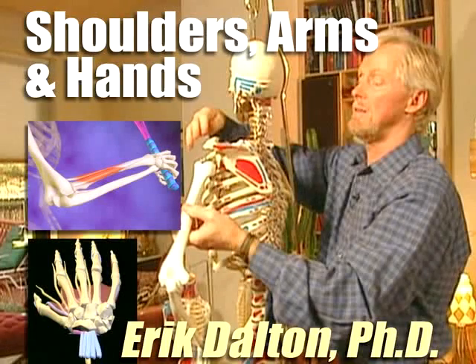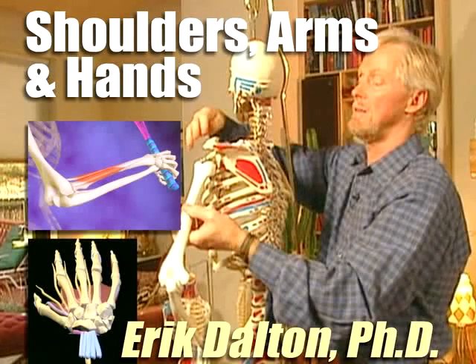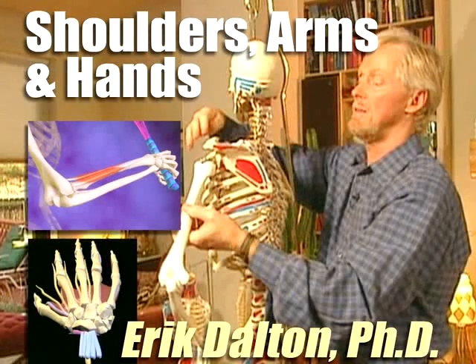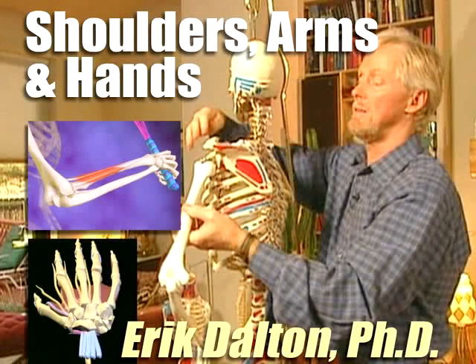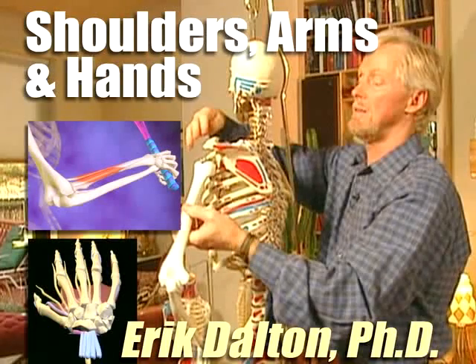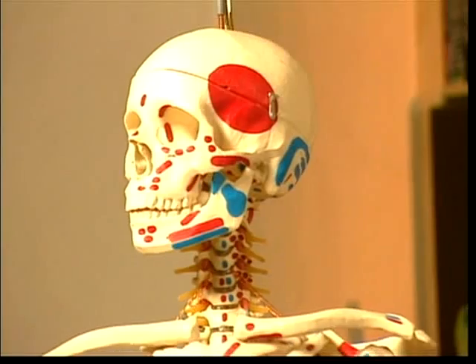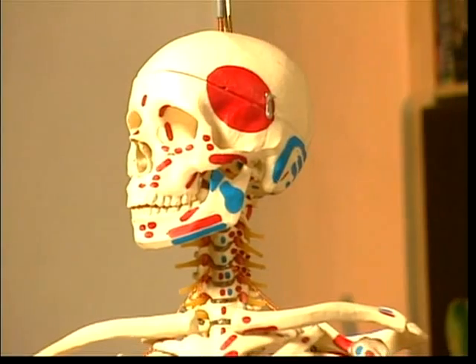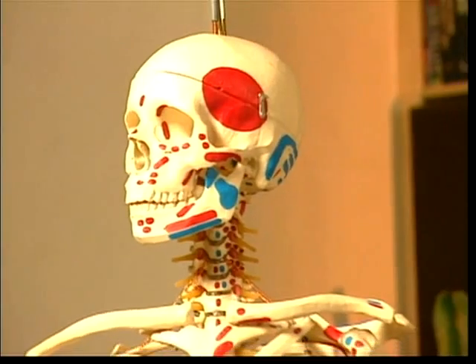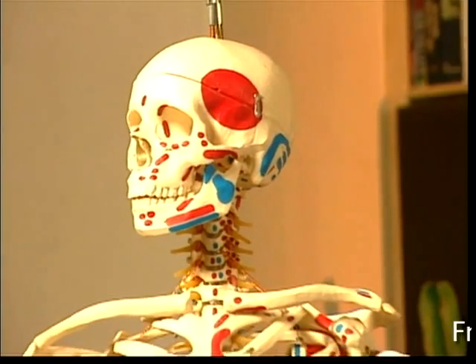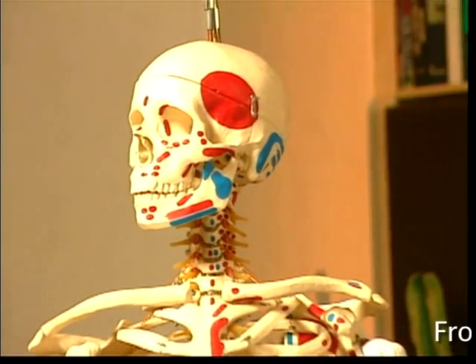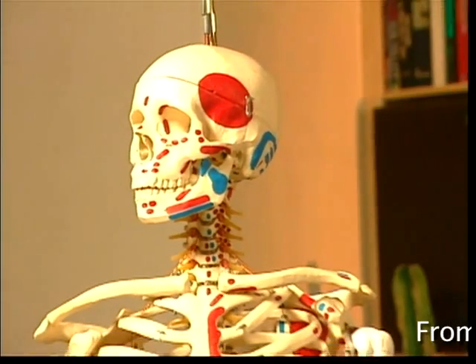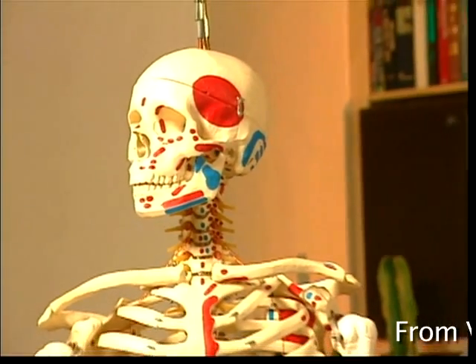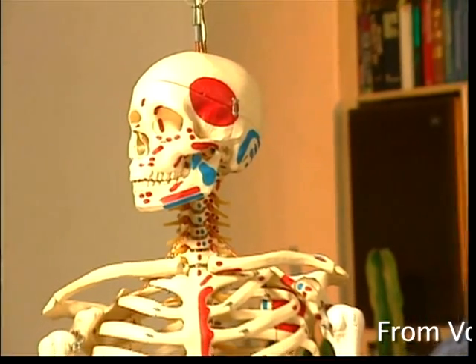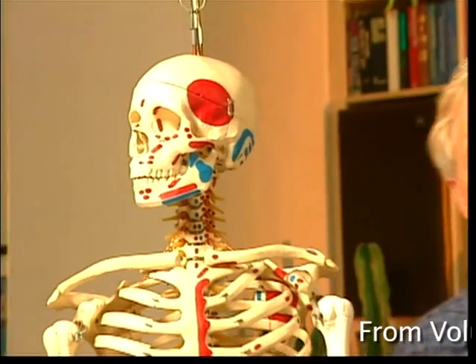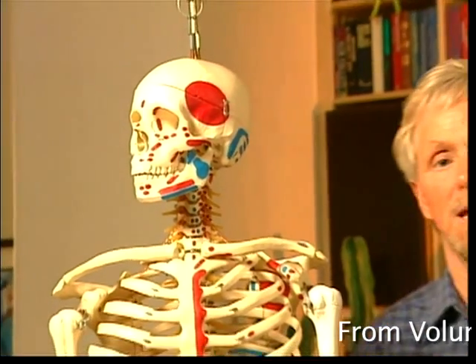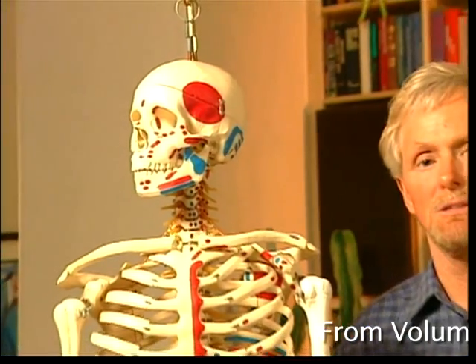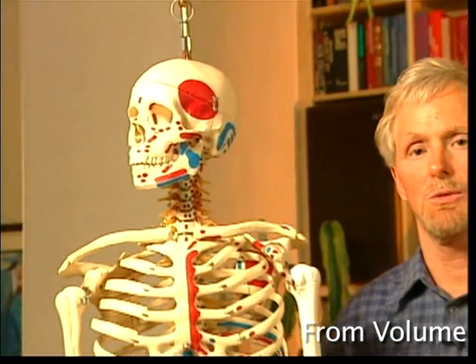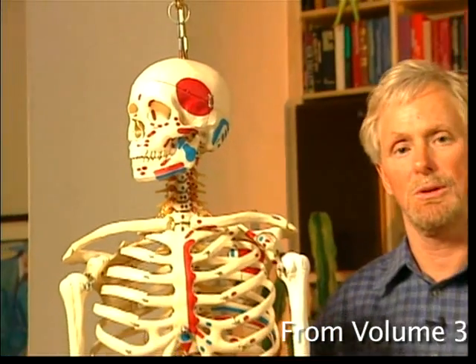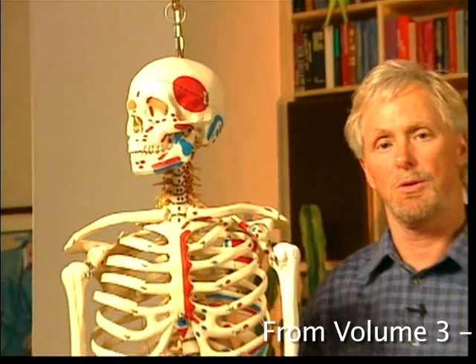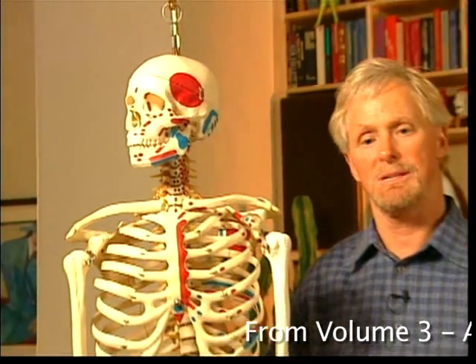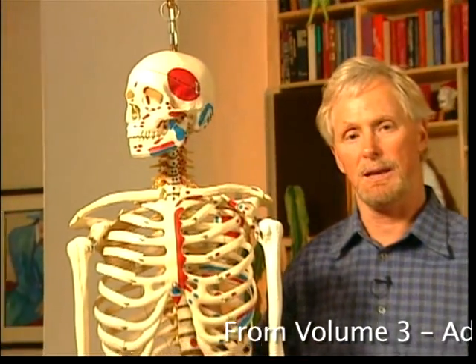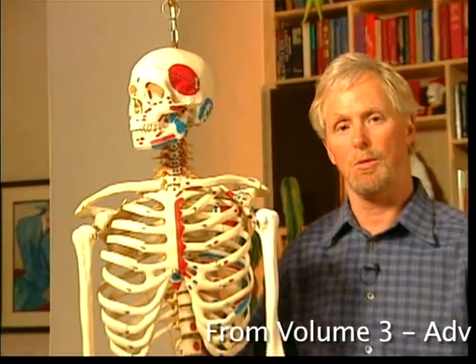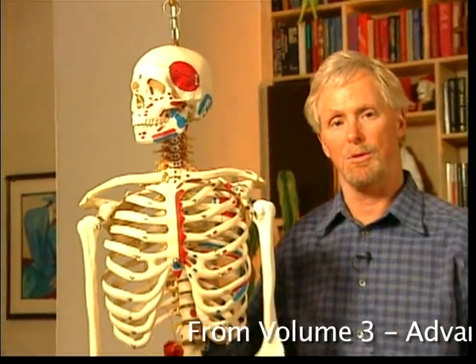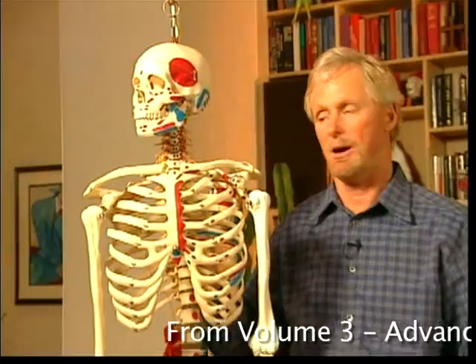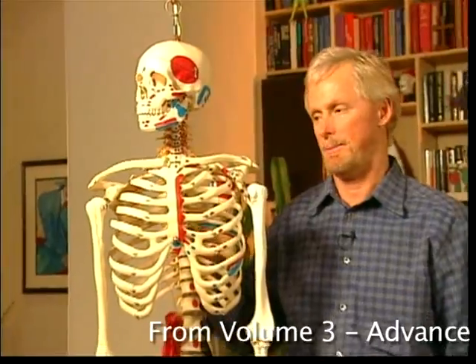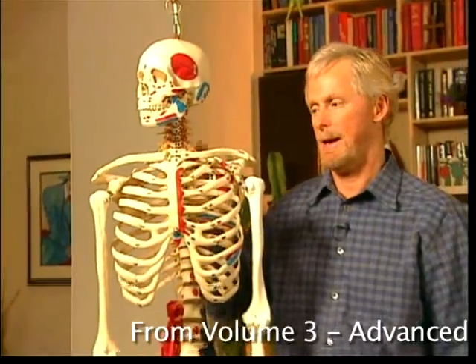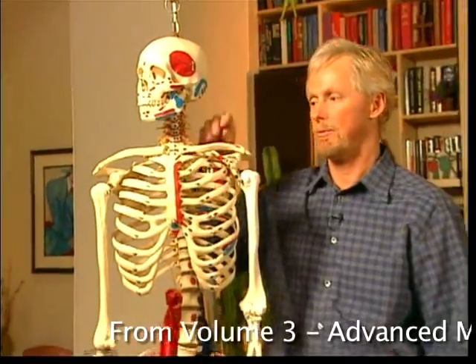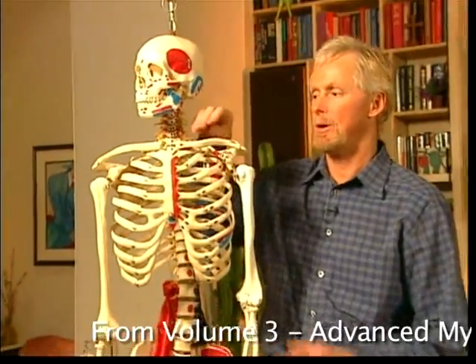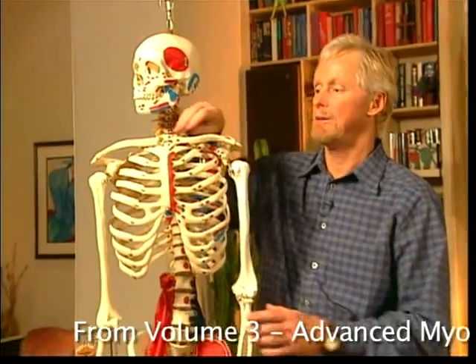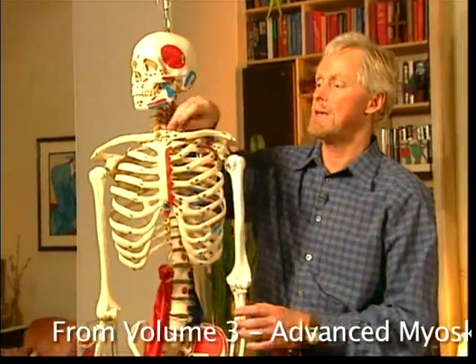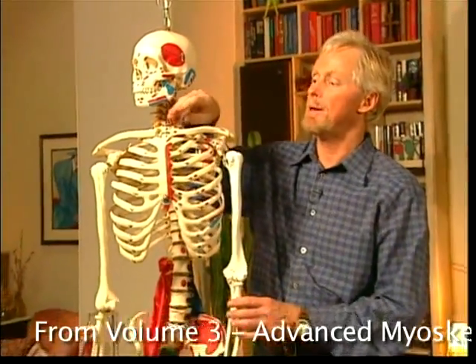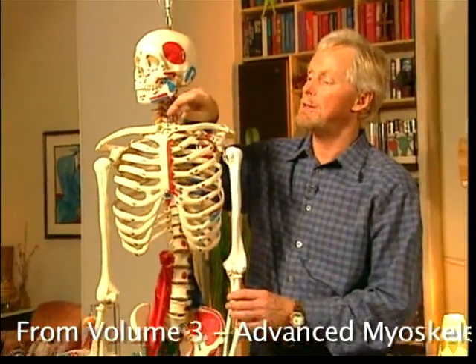I'd like to go over the joints that we're going to mobilize today so that we'll know exactly what we're talking about and we're all on the same page.